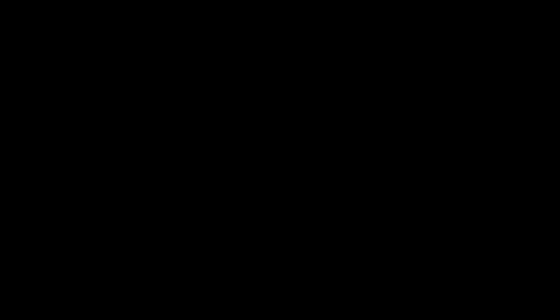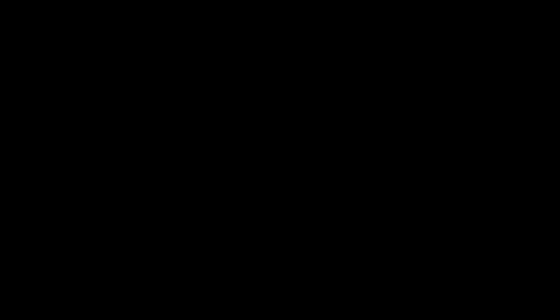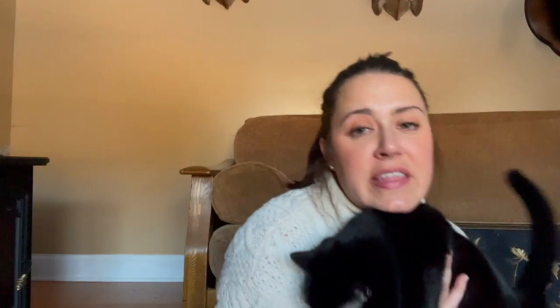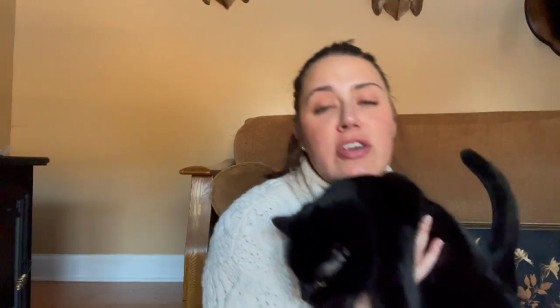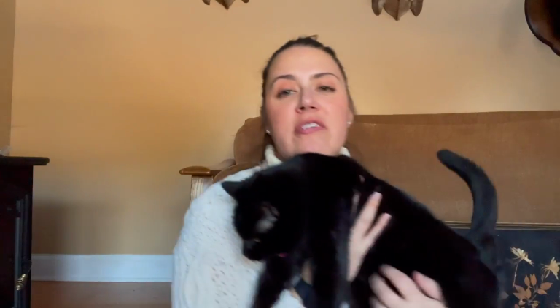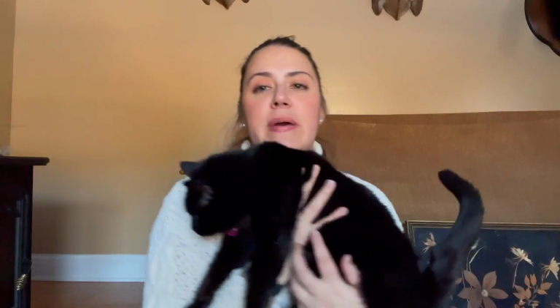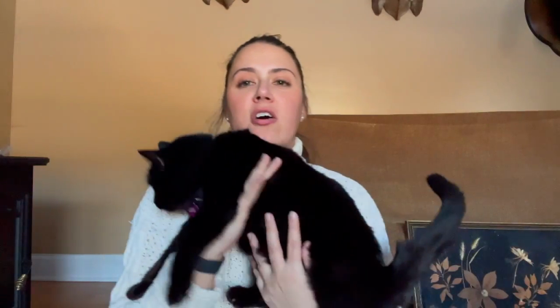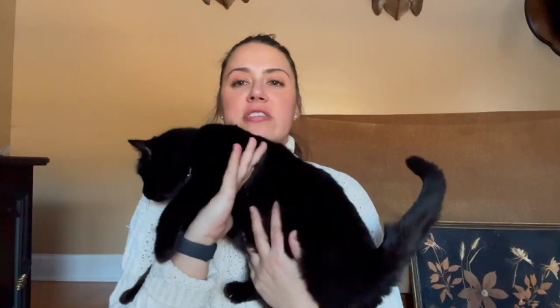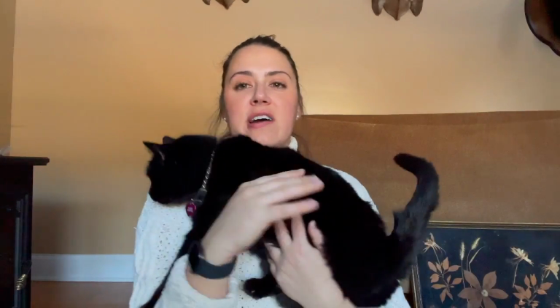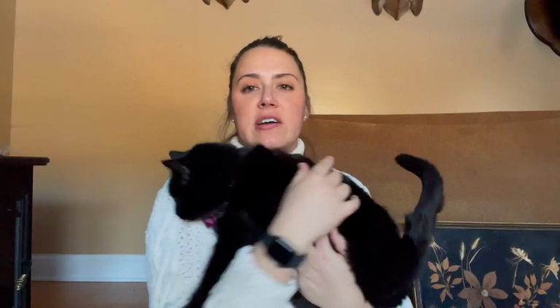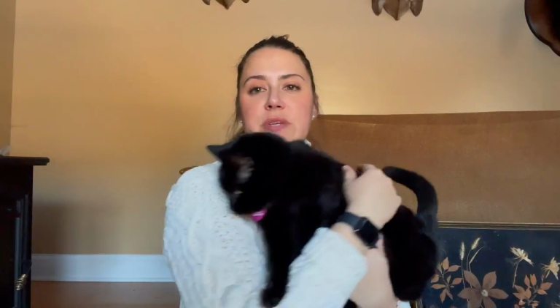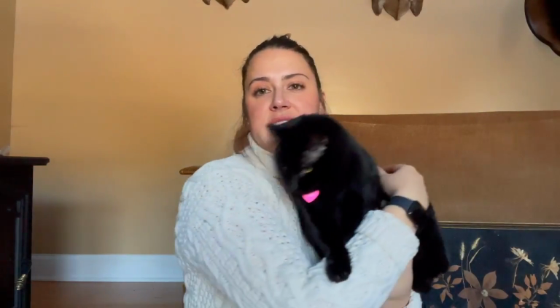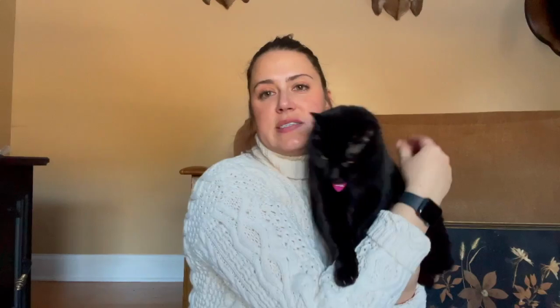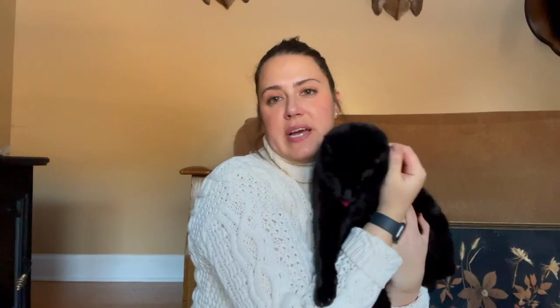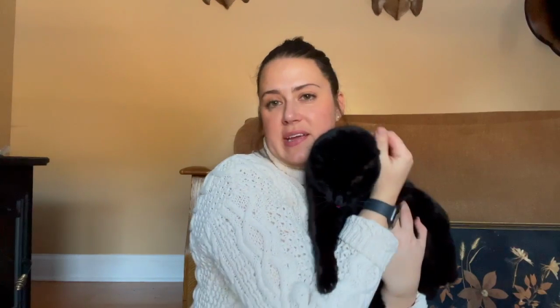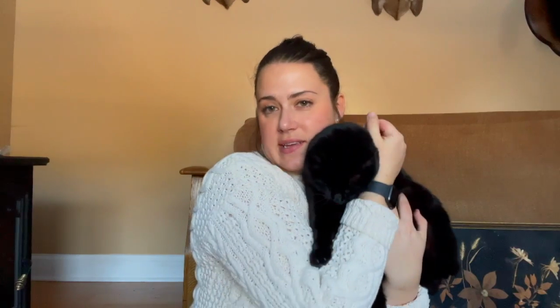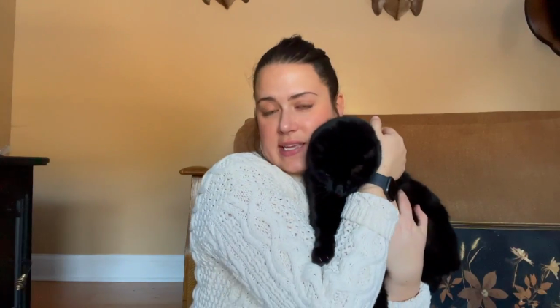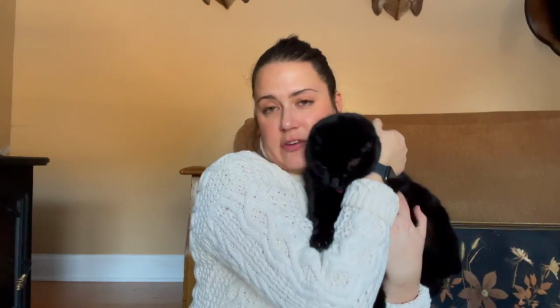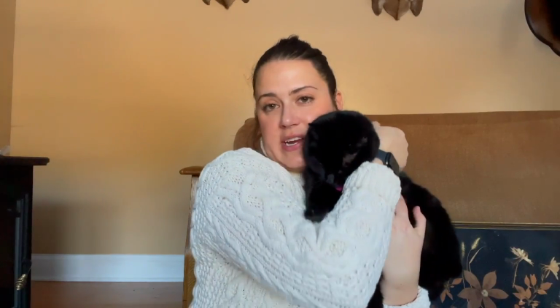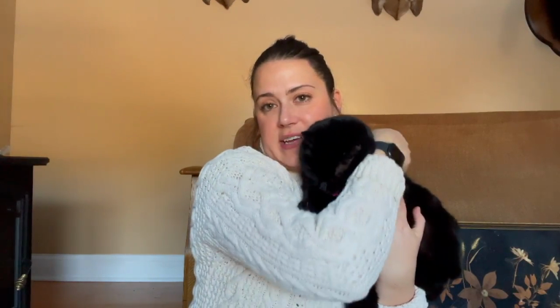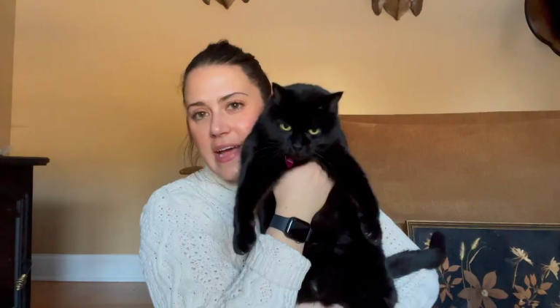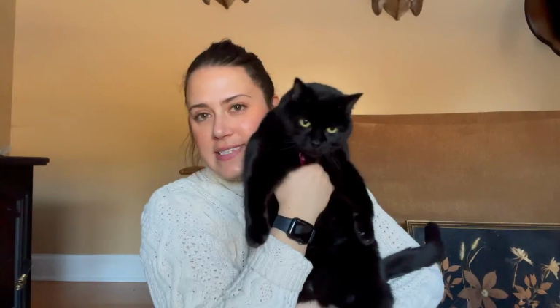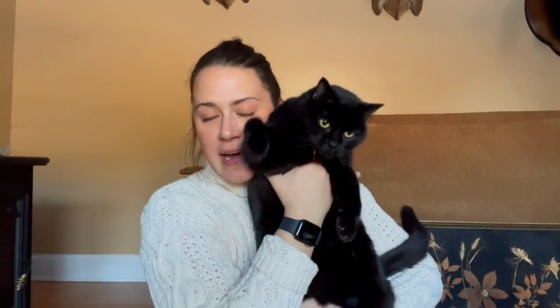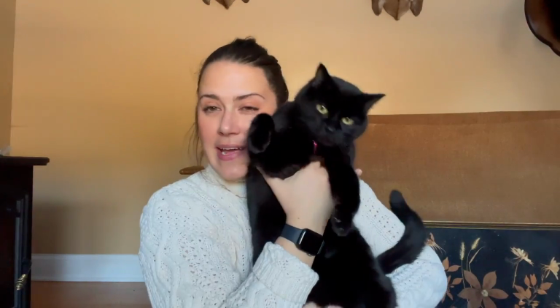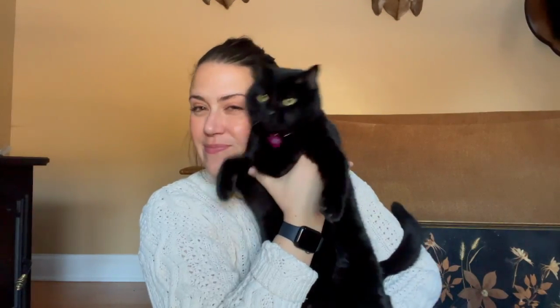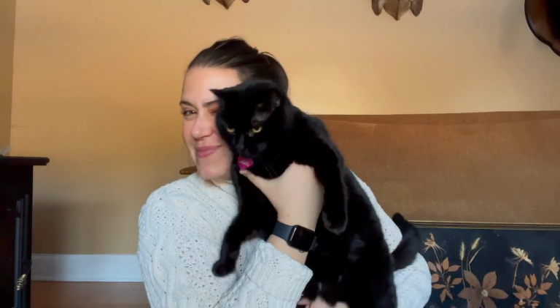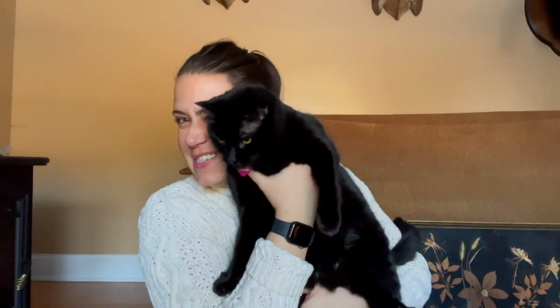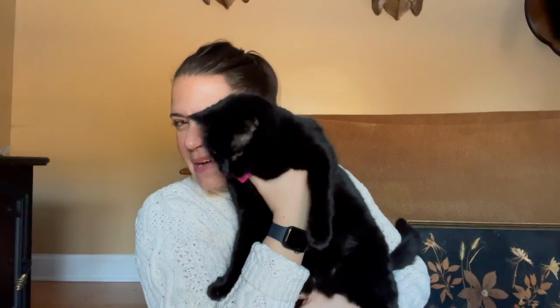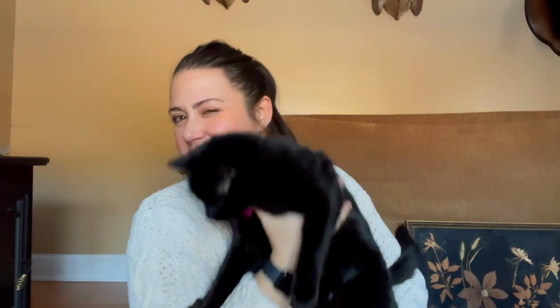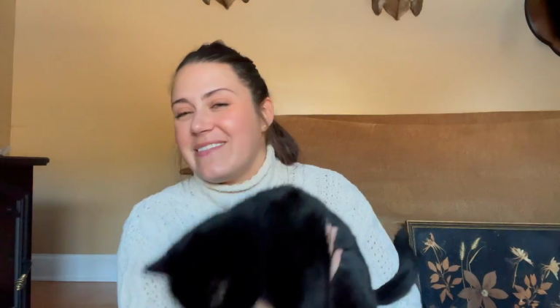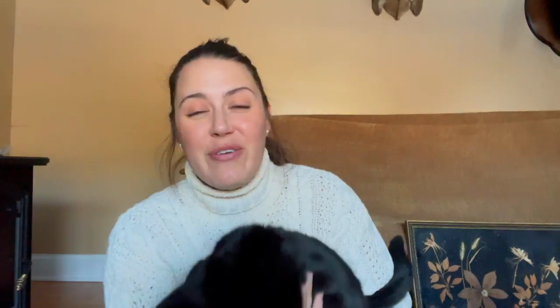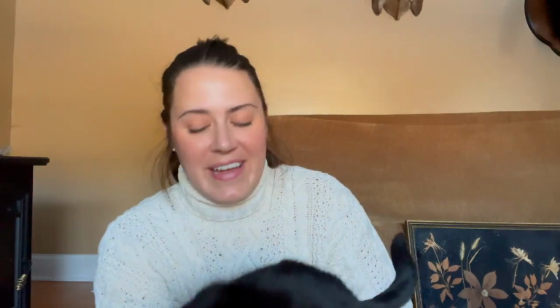I think y'all have met all the dogs, but this is my kitty Cricket — say hi! She's not about it.